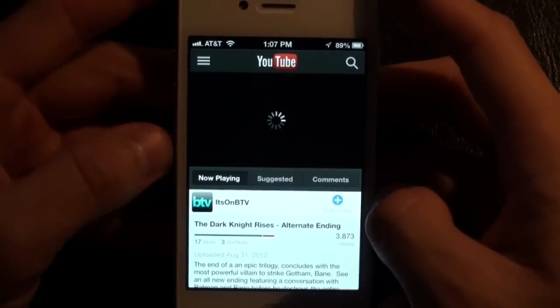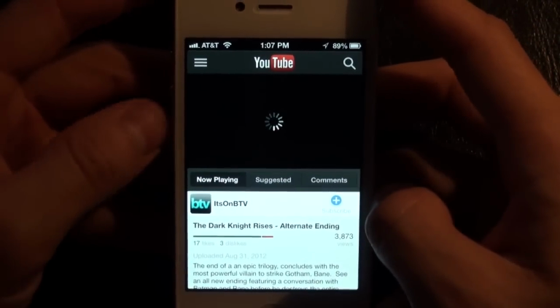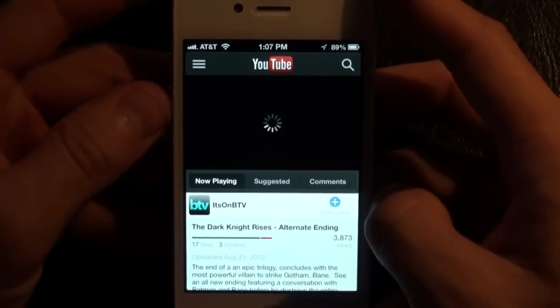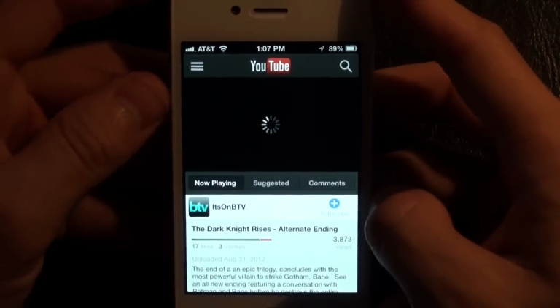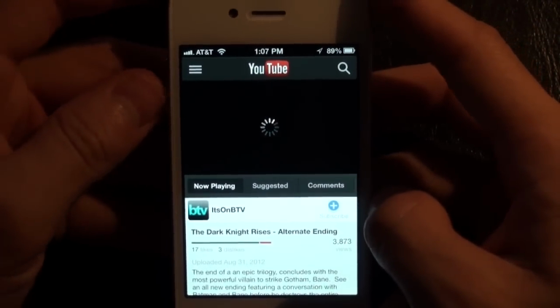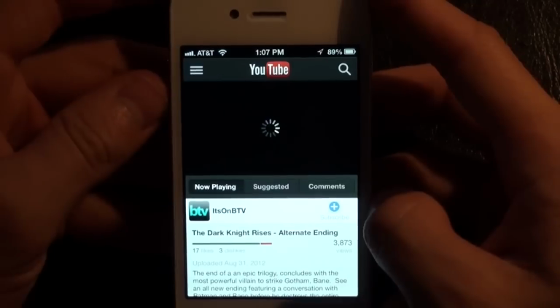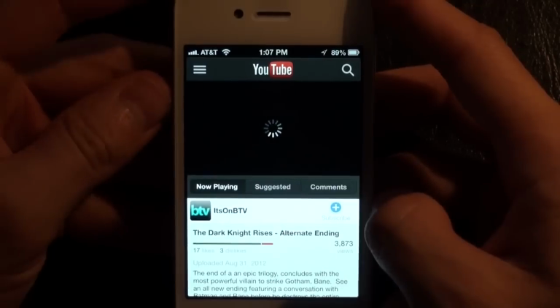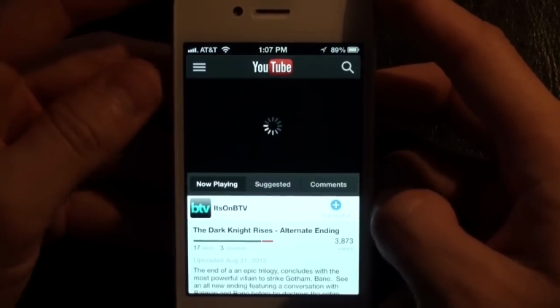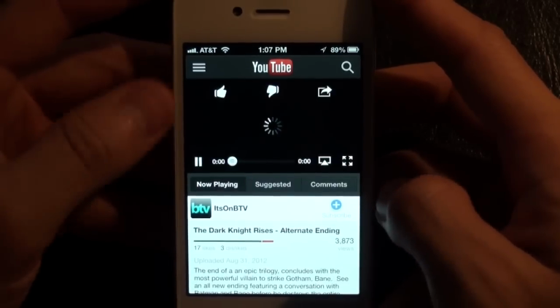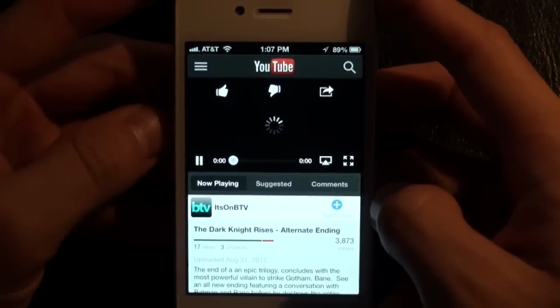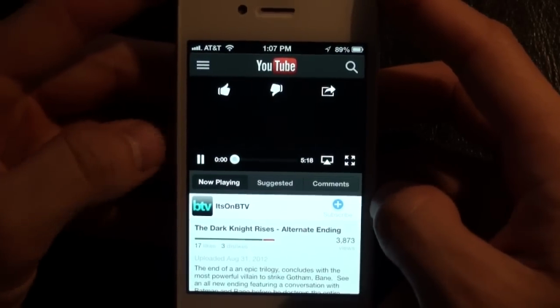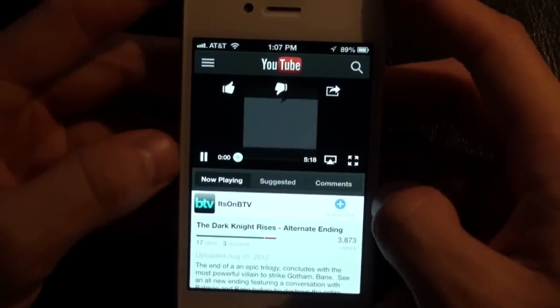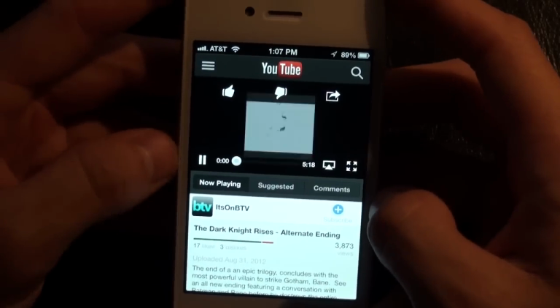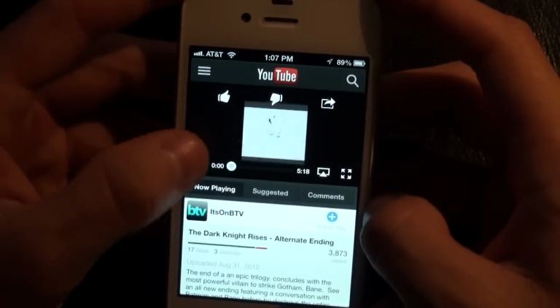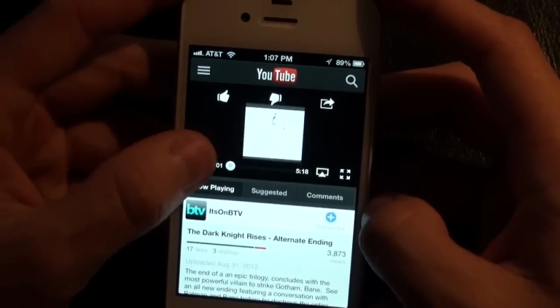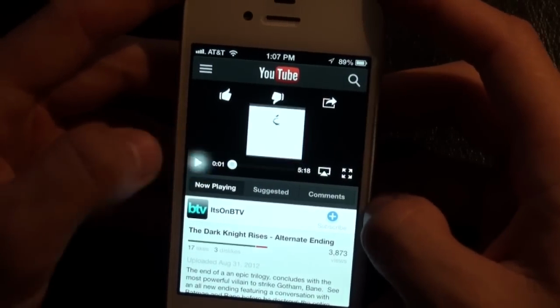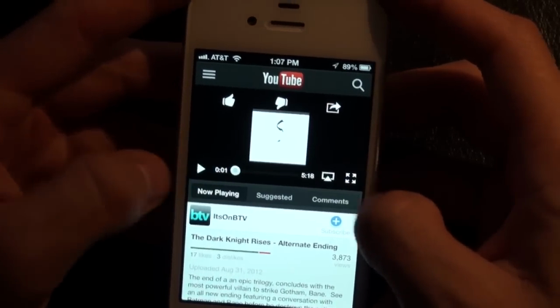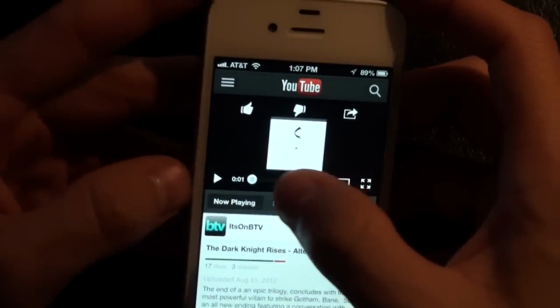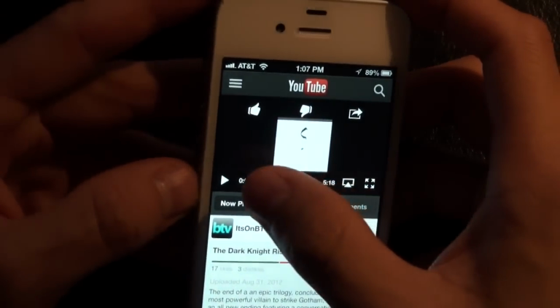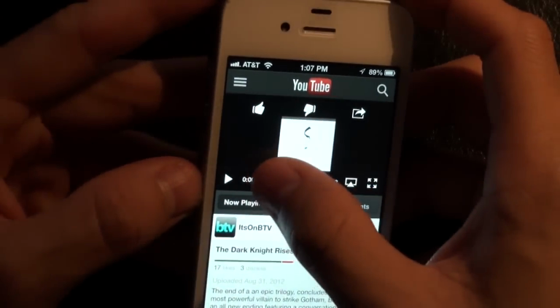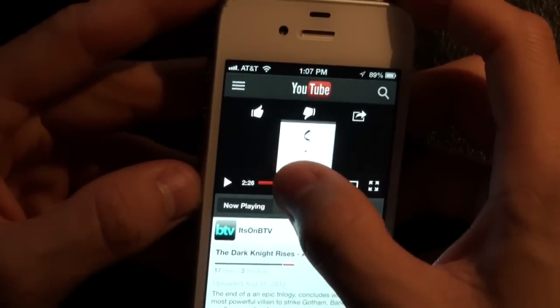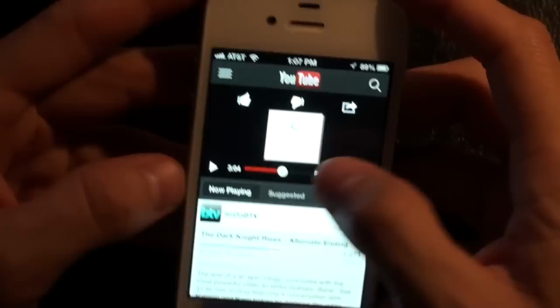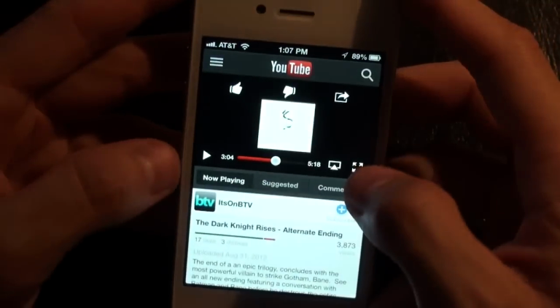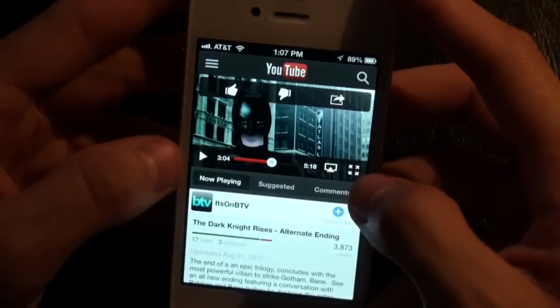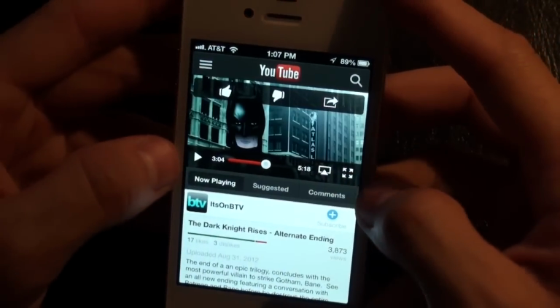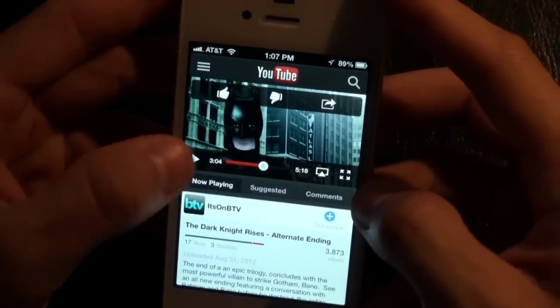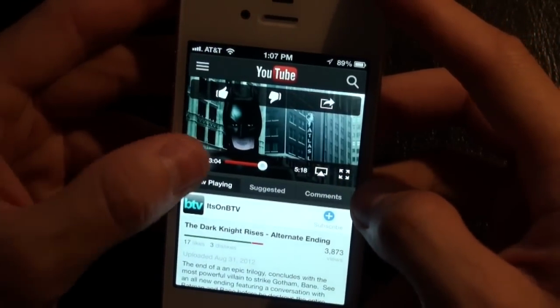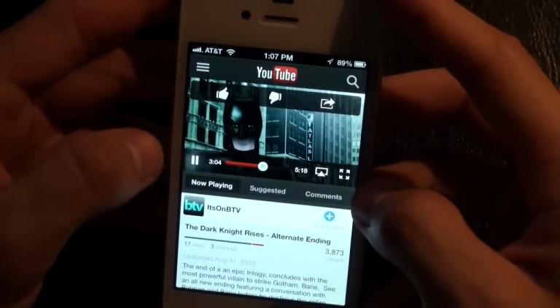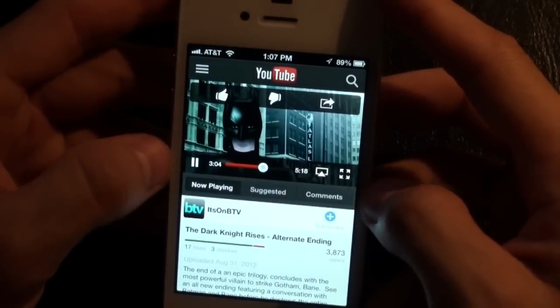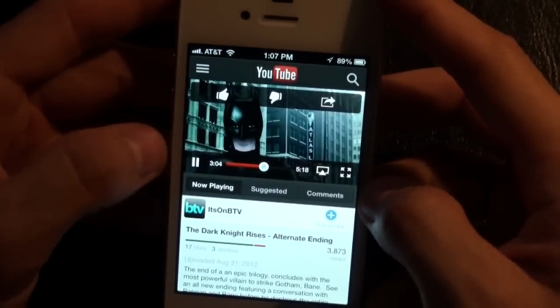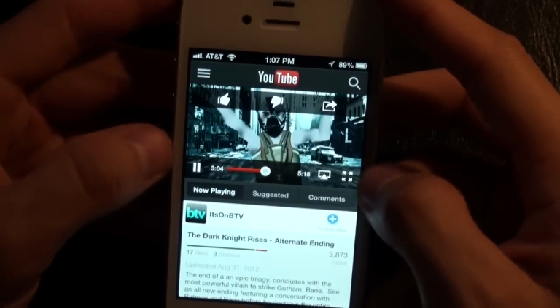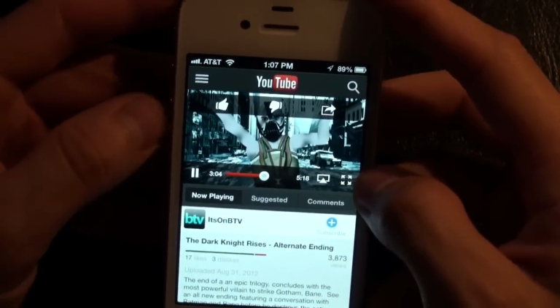The YouTube app is no longer built in. You have to download the special YouTube app that Google has provided in the App Store.